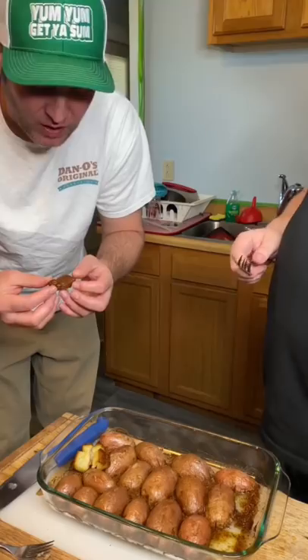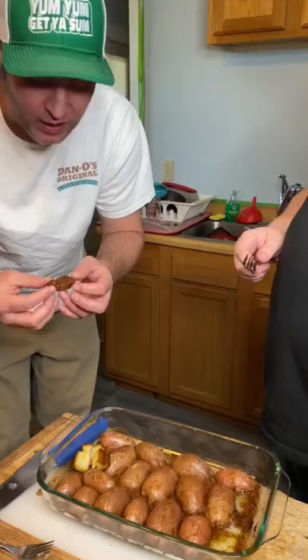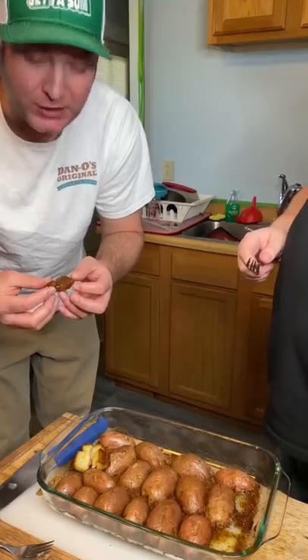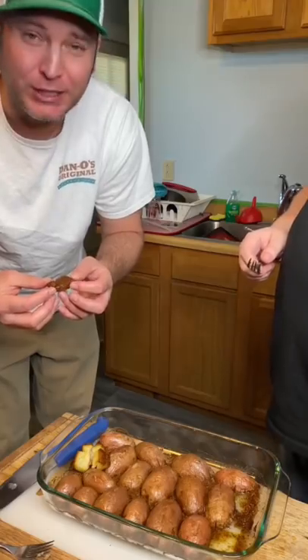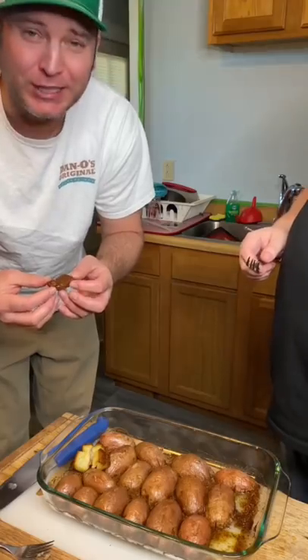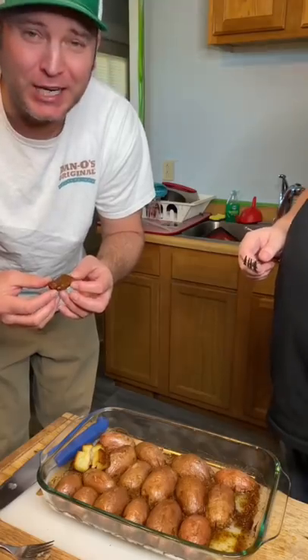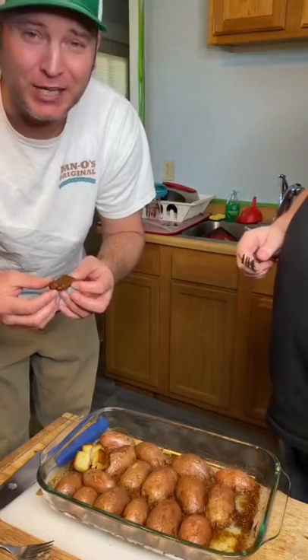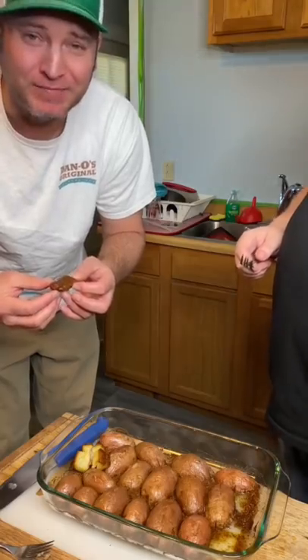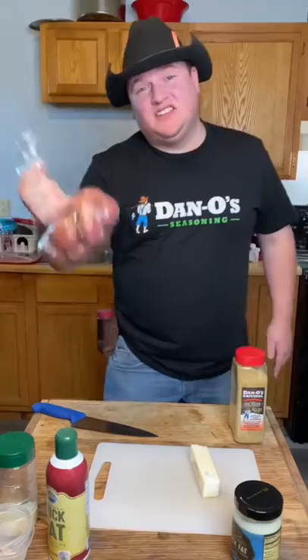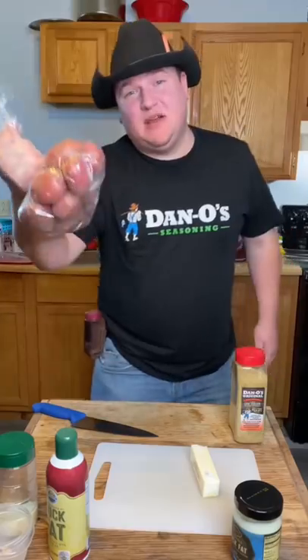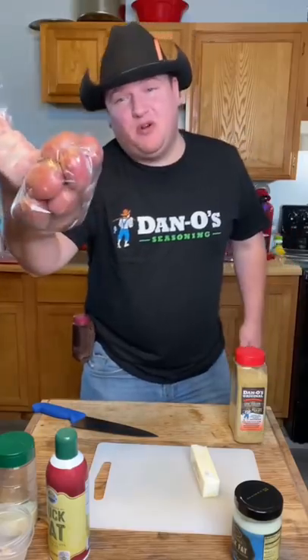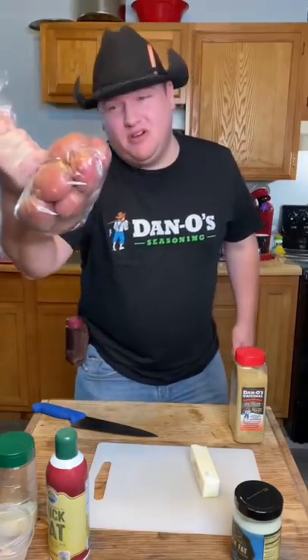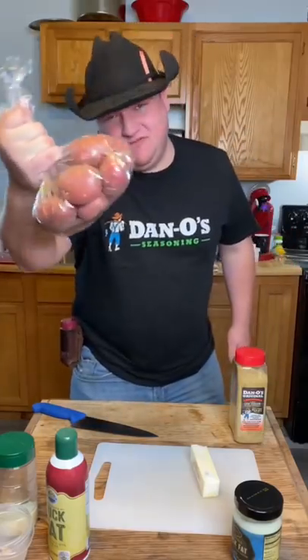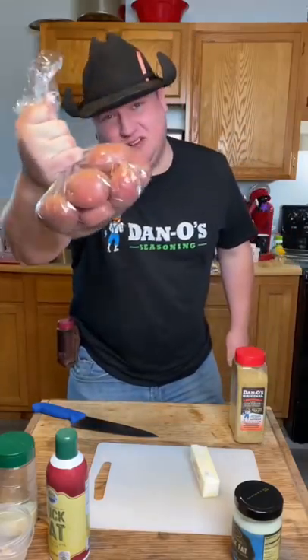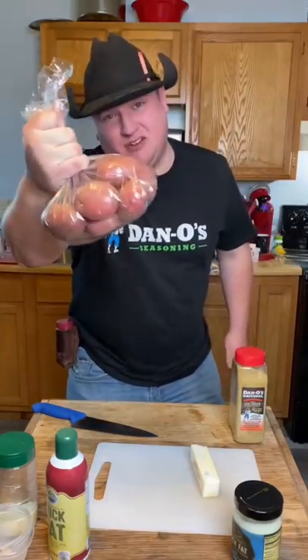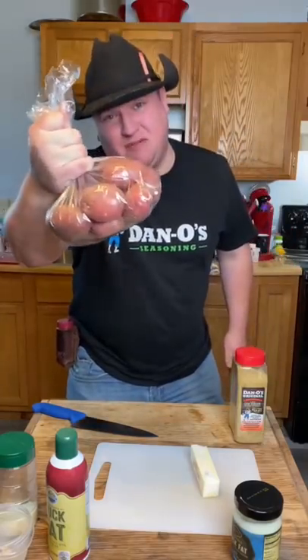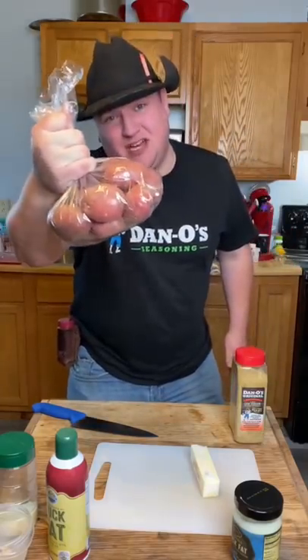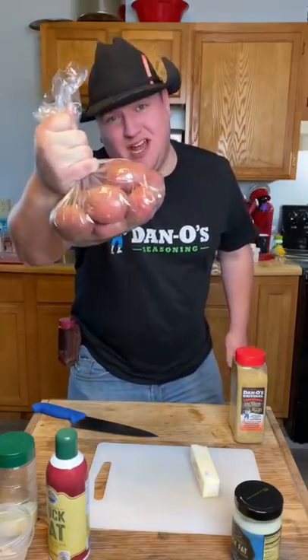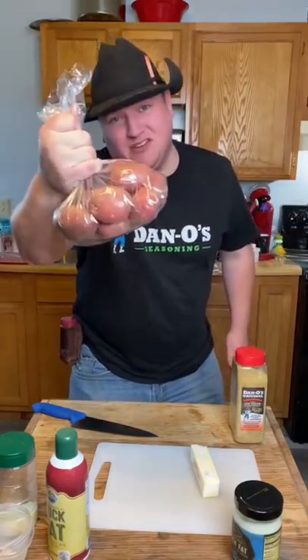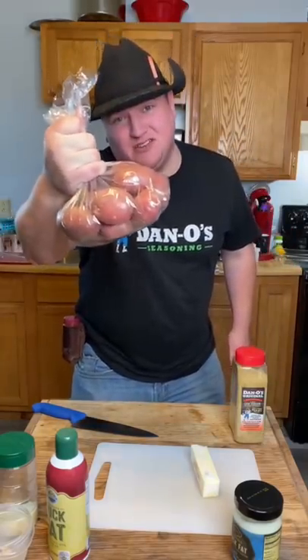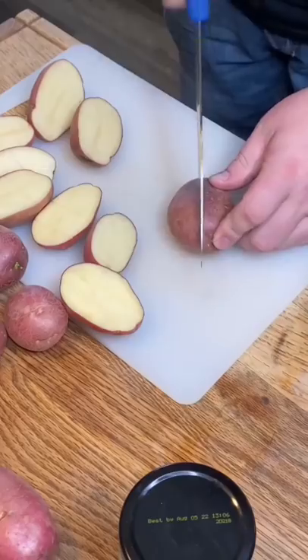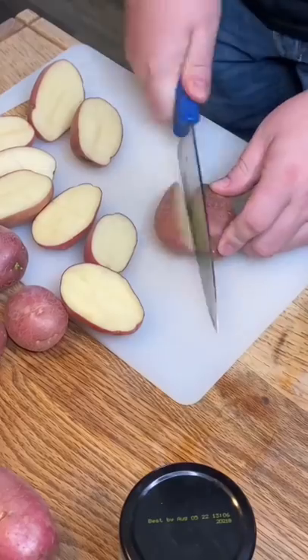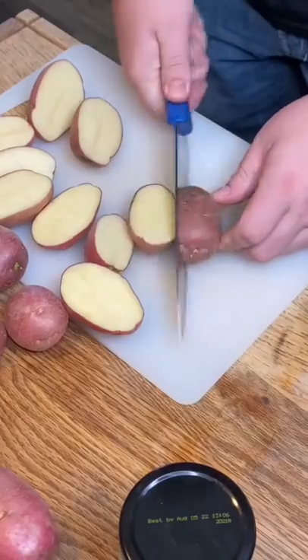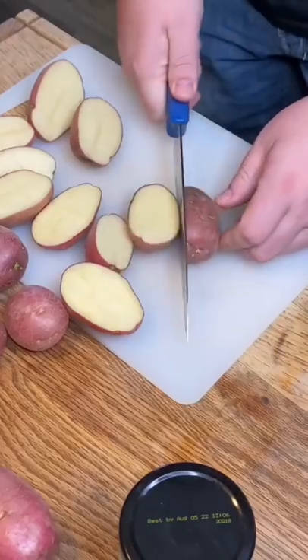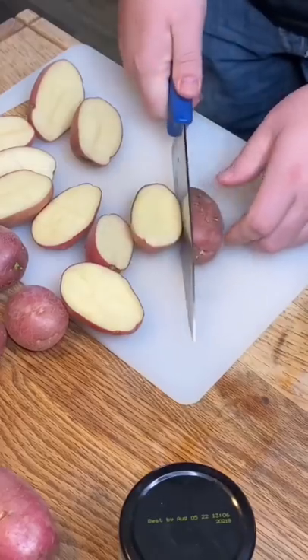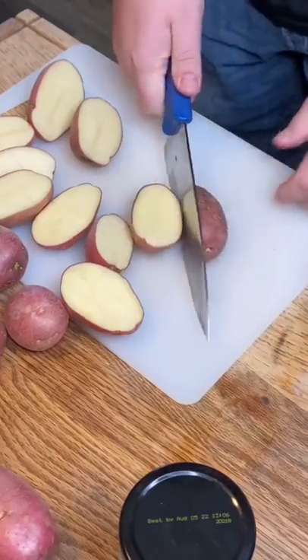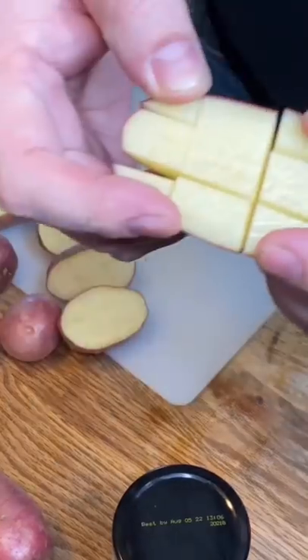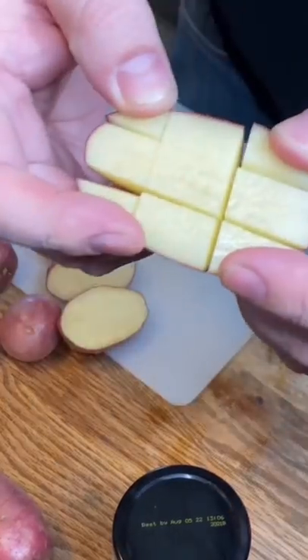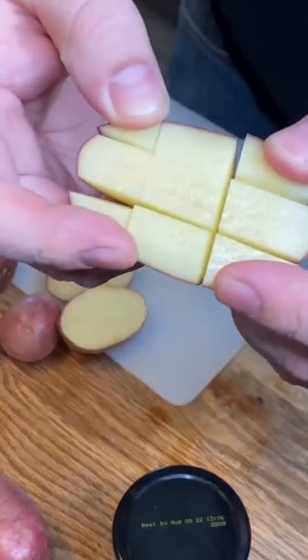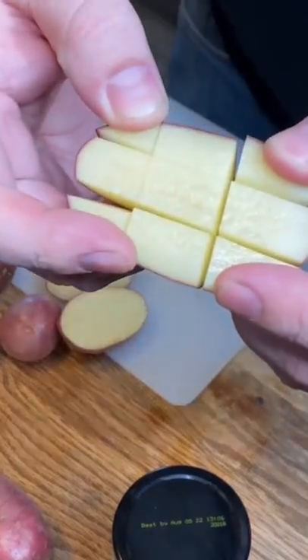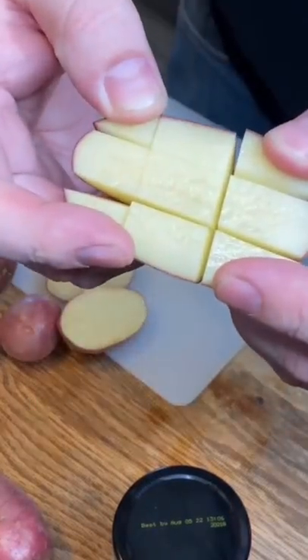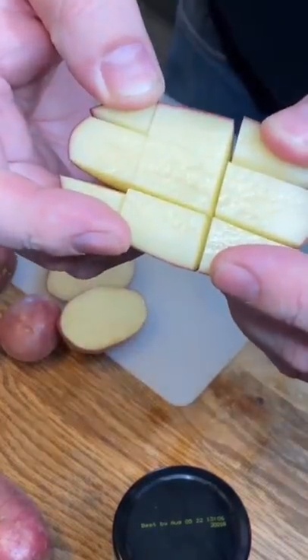That's a good tater. Step one: grab your taters. Cut your tater. Score your spud.